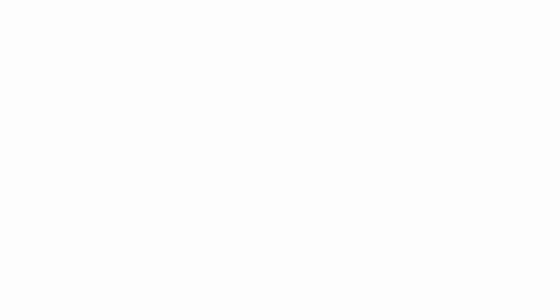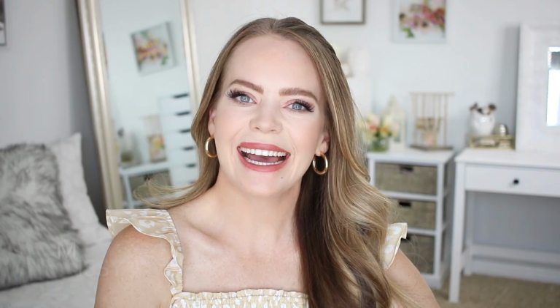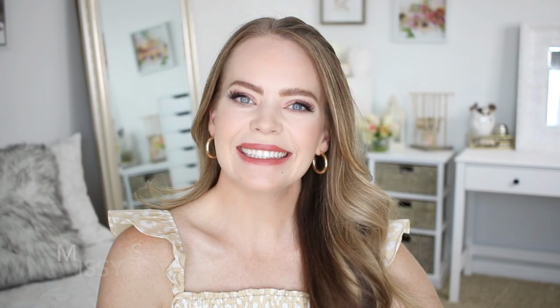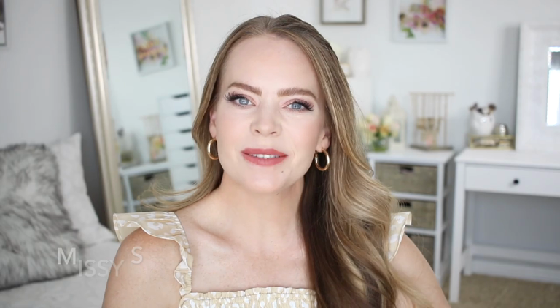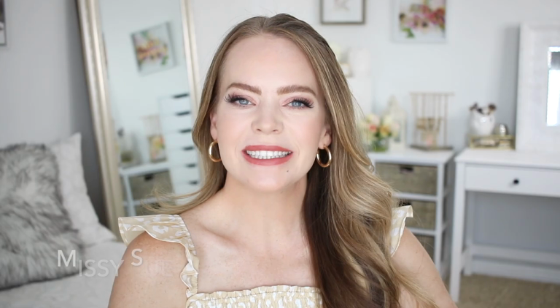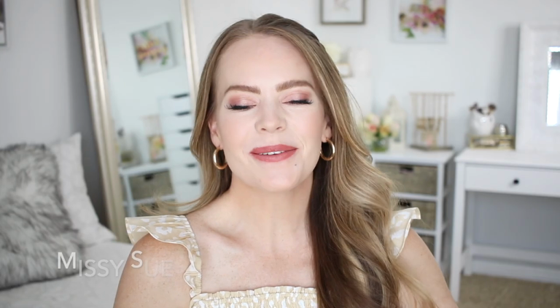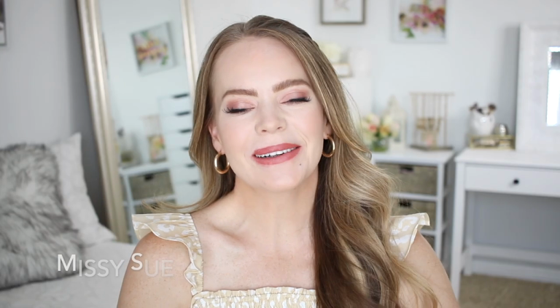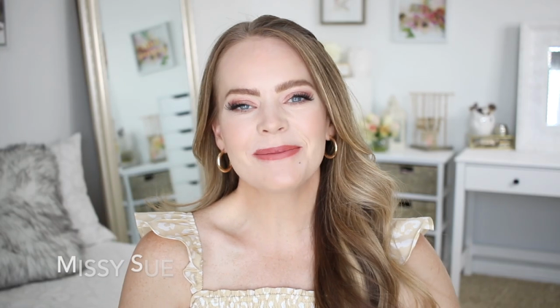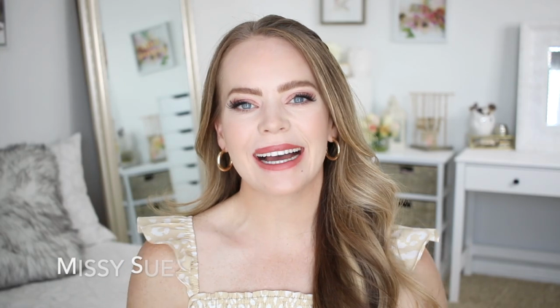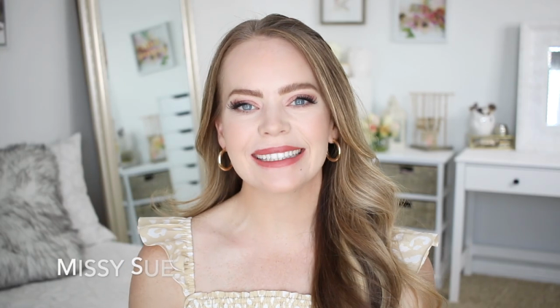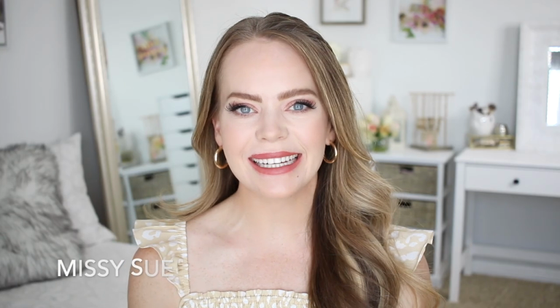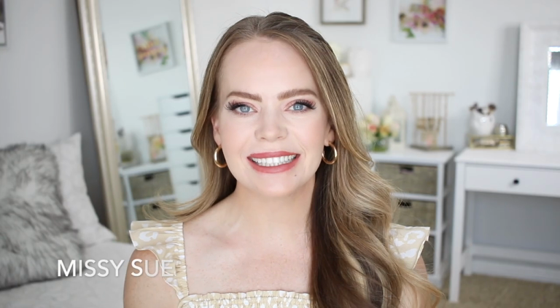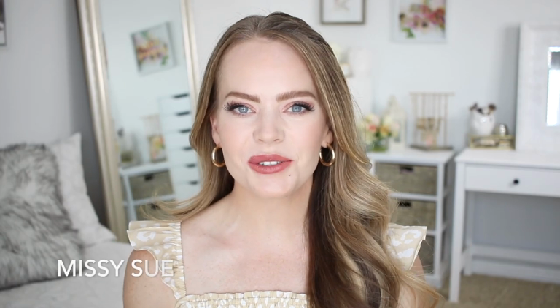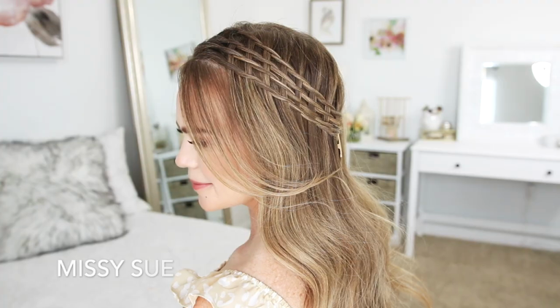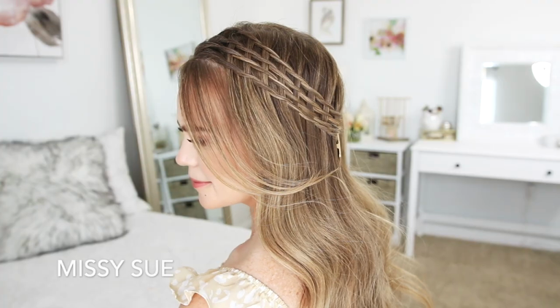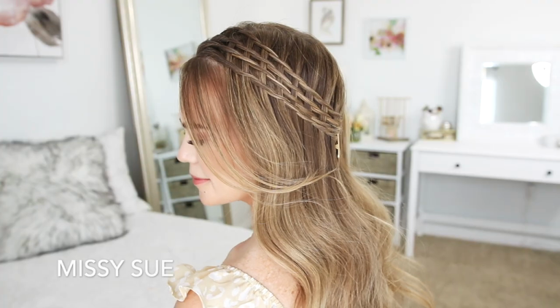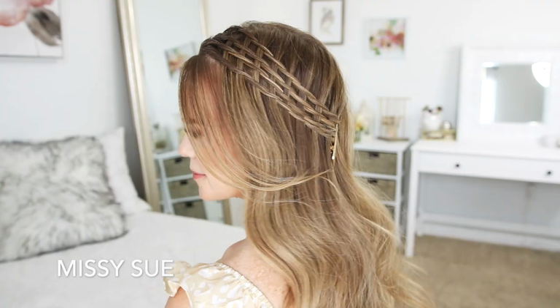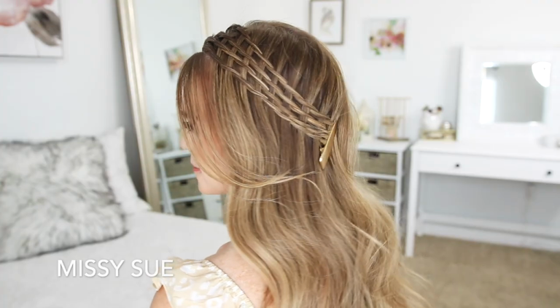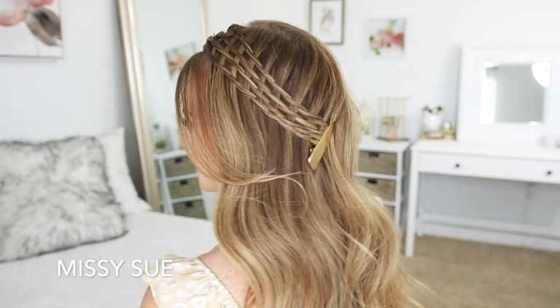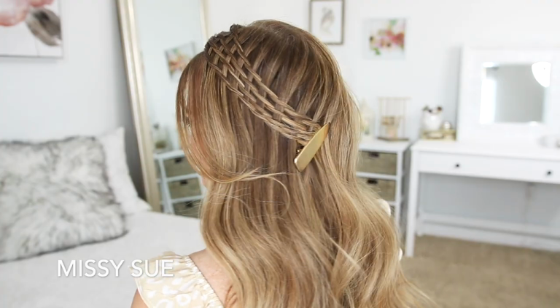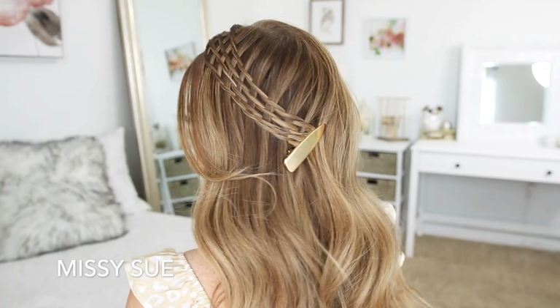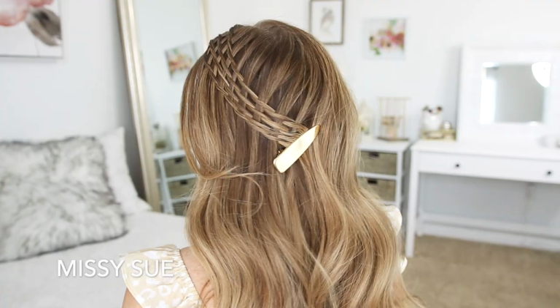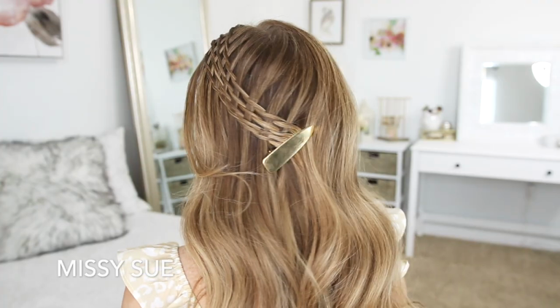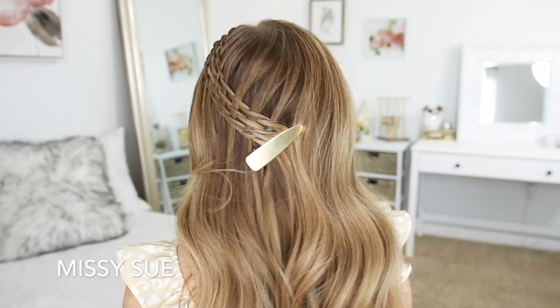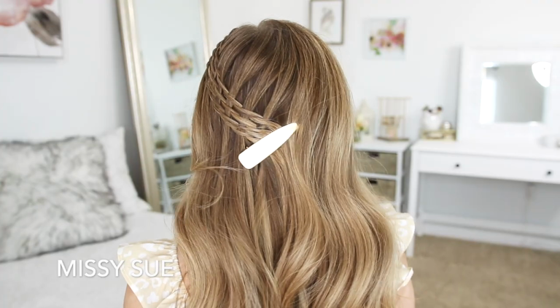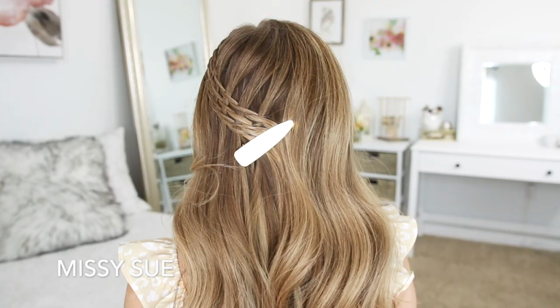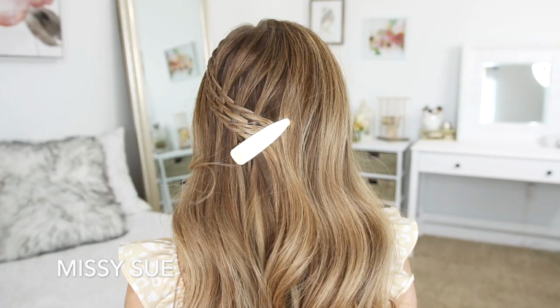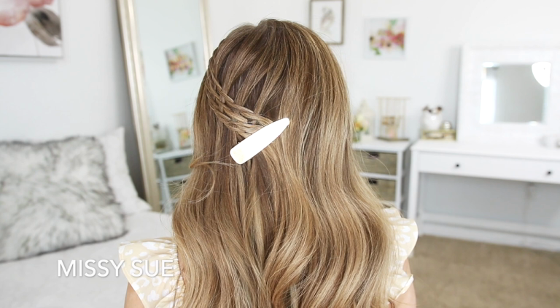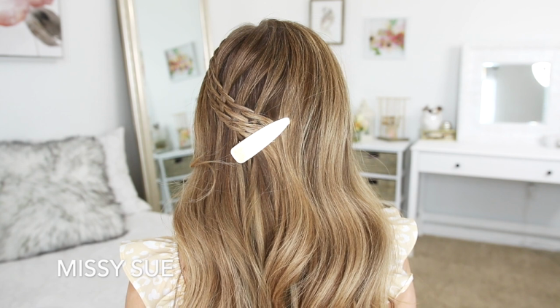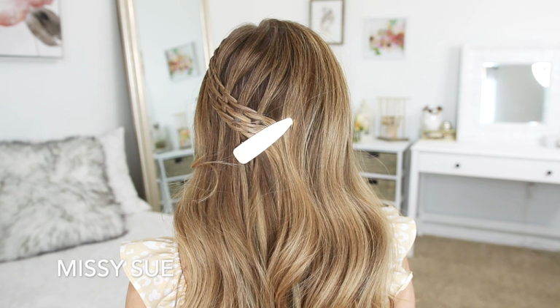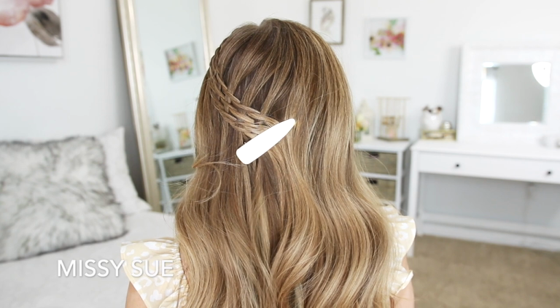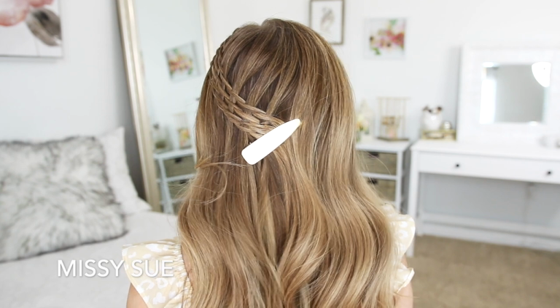Hey guys, it's Missy. Welcome back. Today's tutorial is this half-up hairstyle. I'm not quite sure what to call it yet, but I hope you enjoy the video.